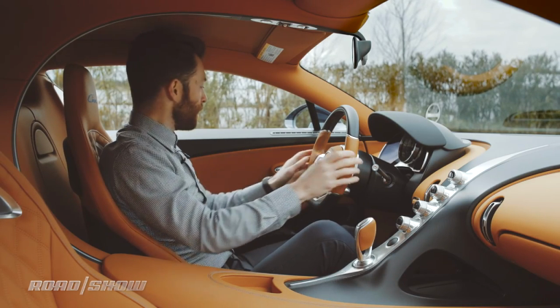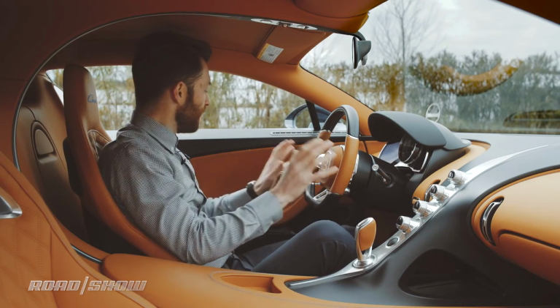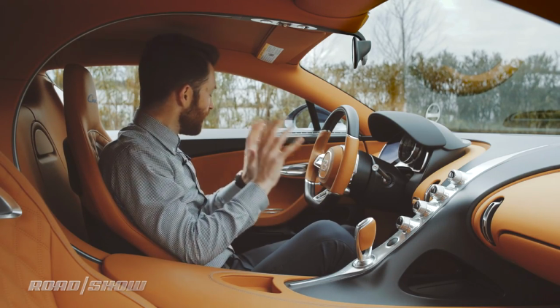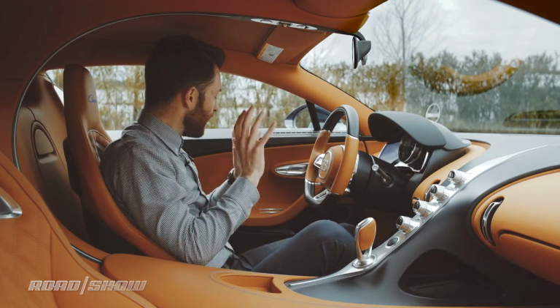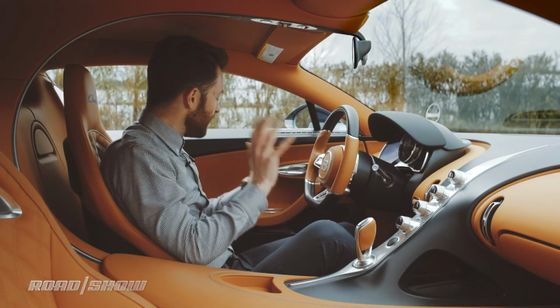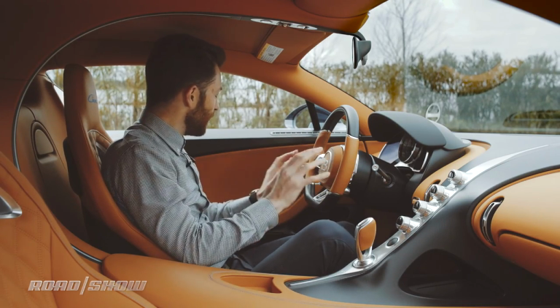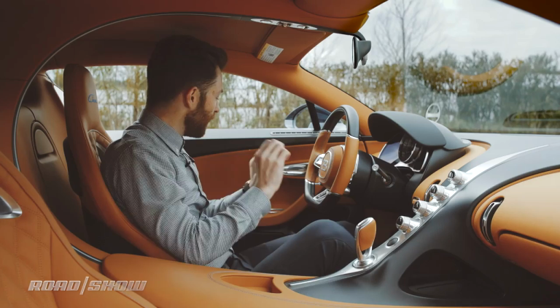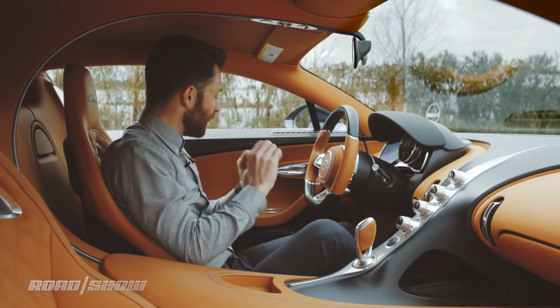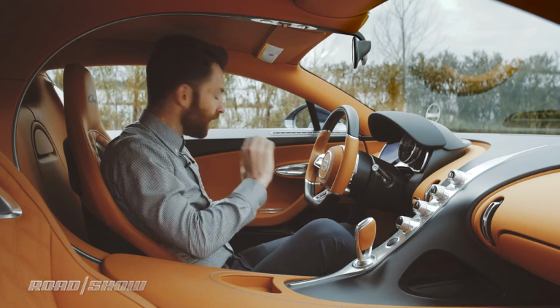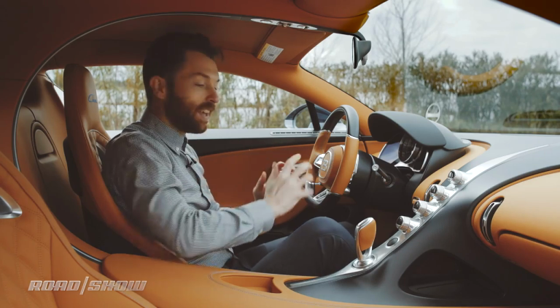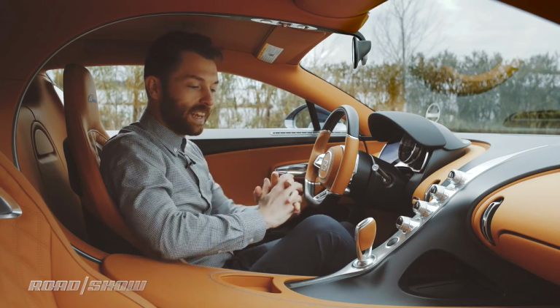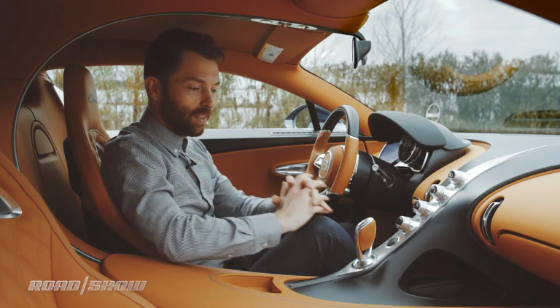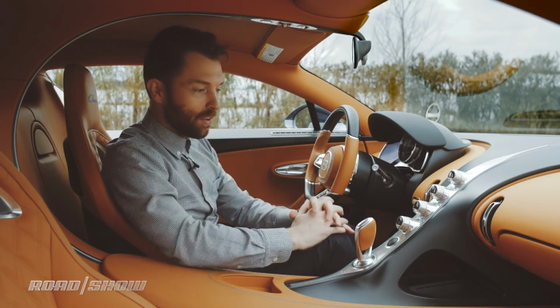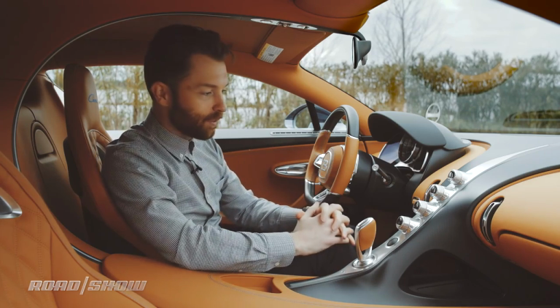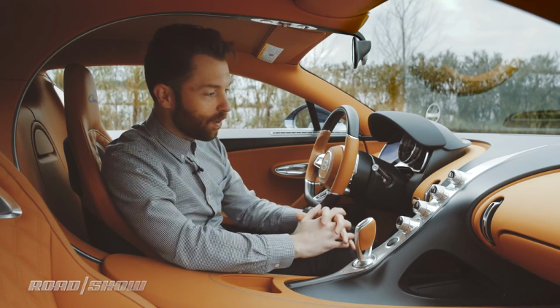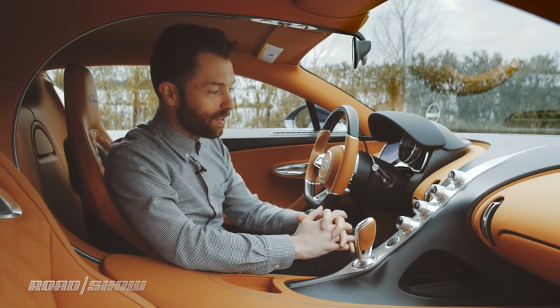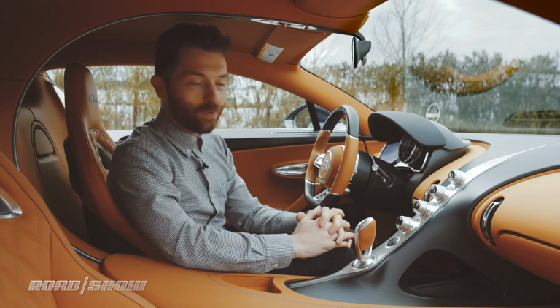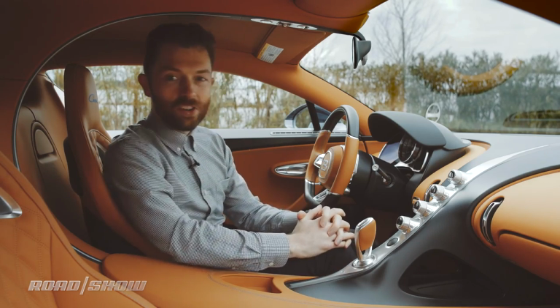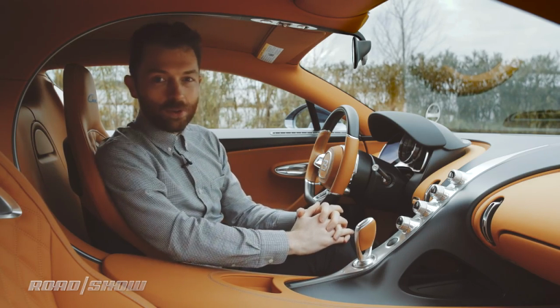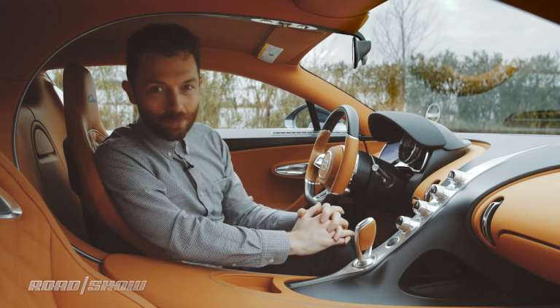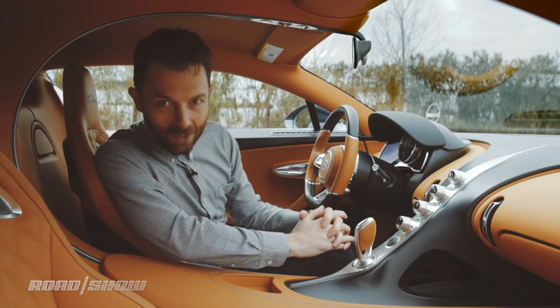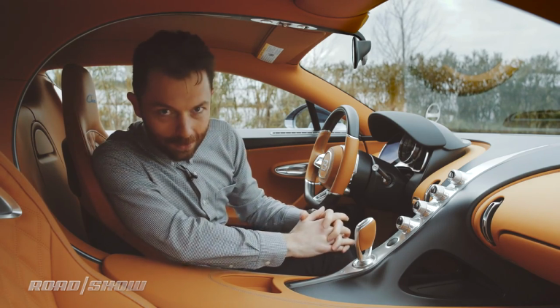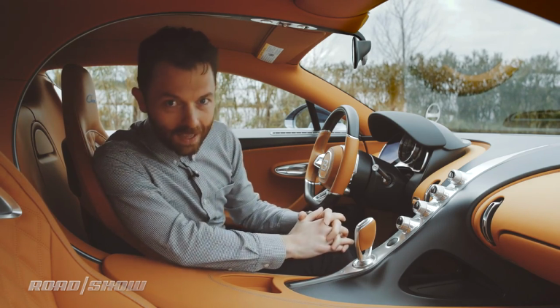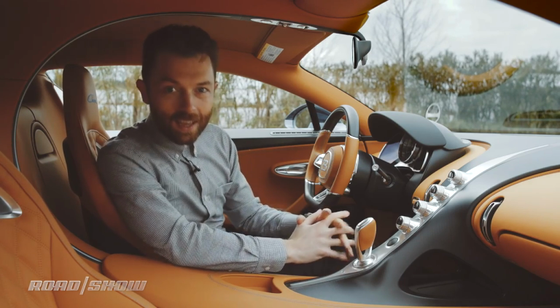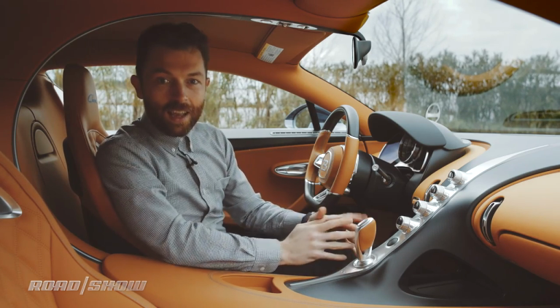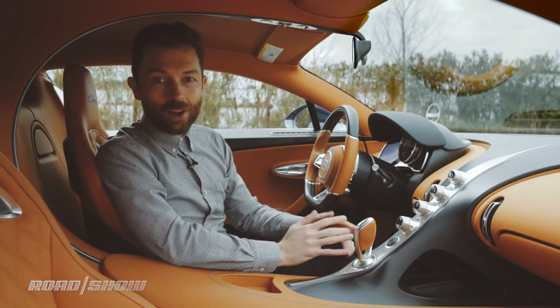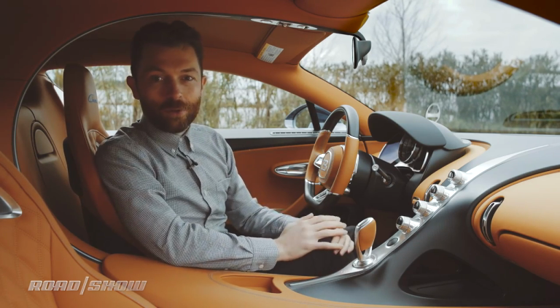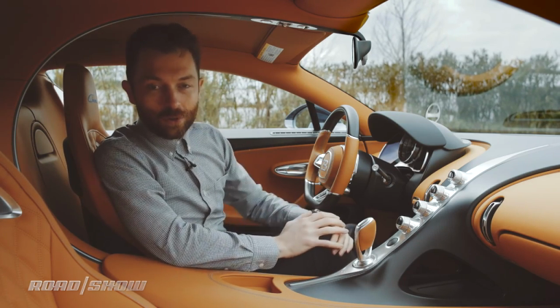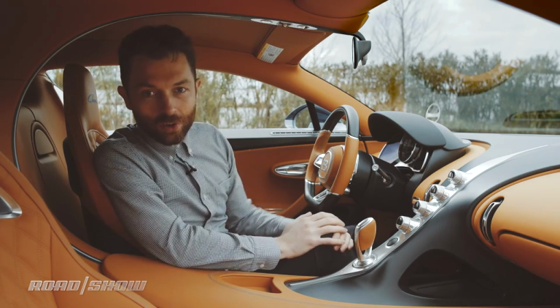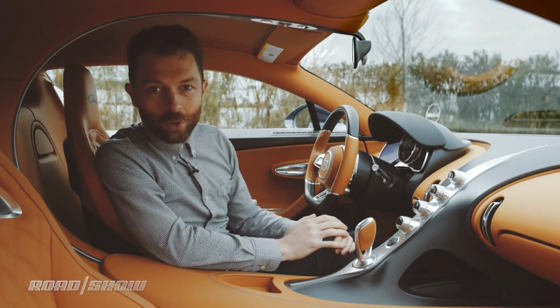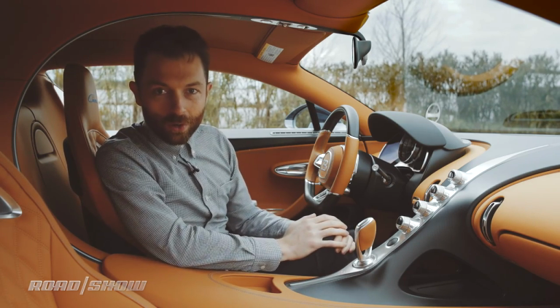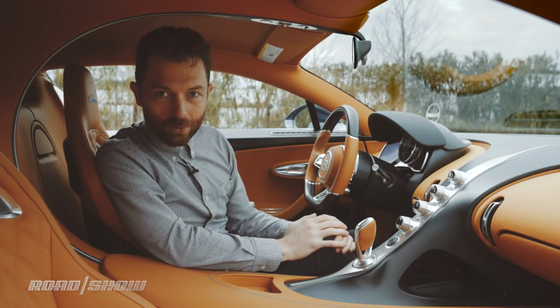This is an interior that is unlike anything else on the road. It's a very special place to be, and I hope you enjoyed our quick walkthrough.